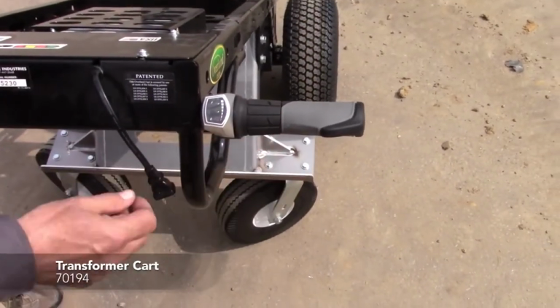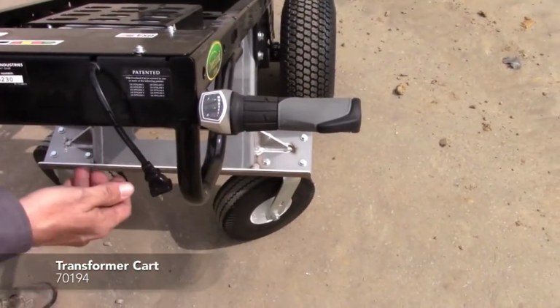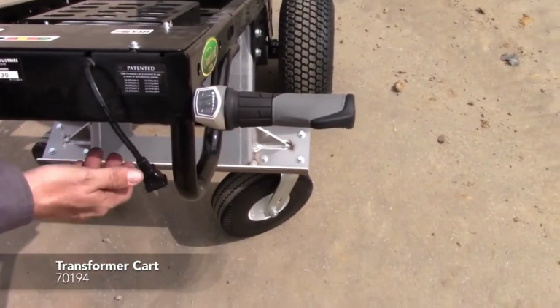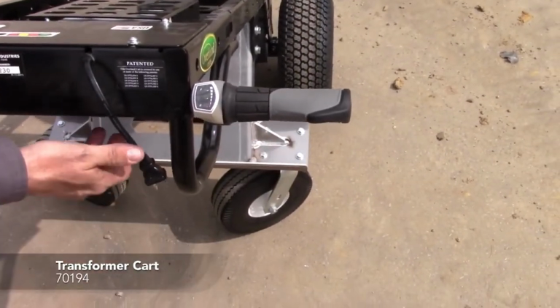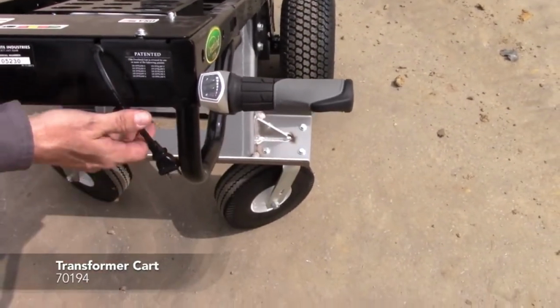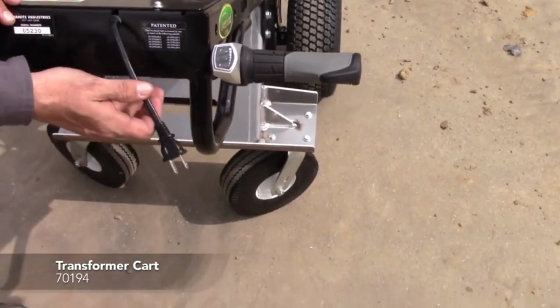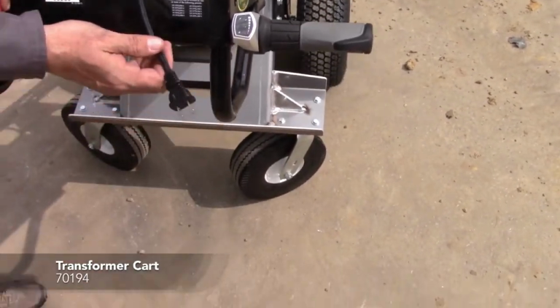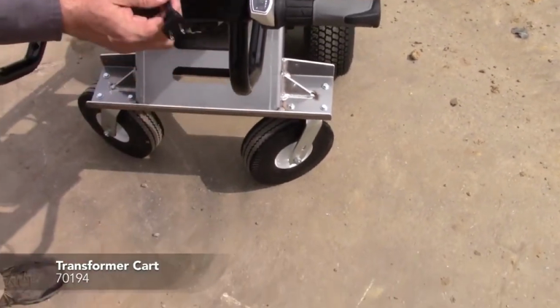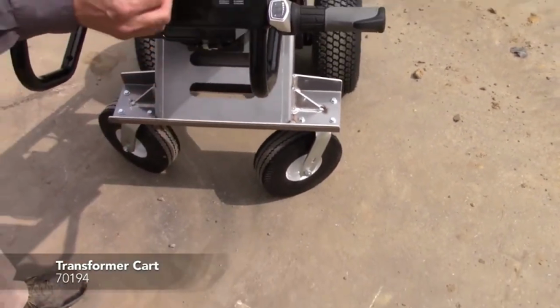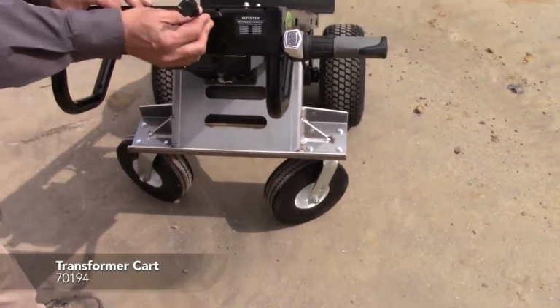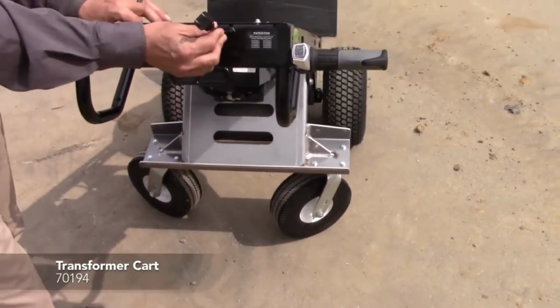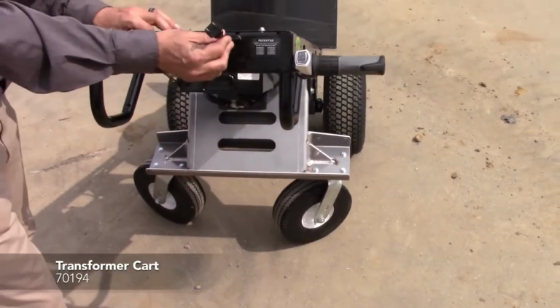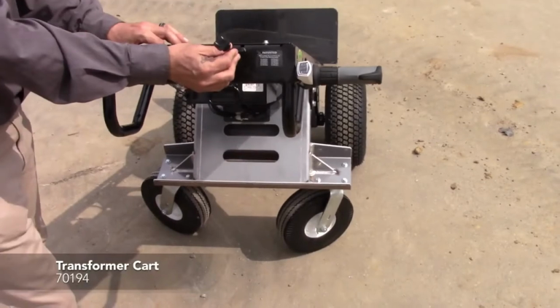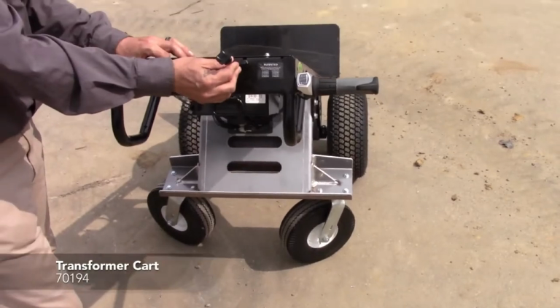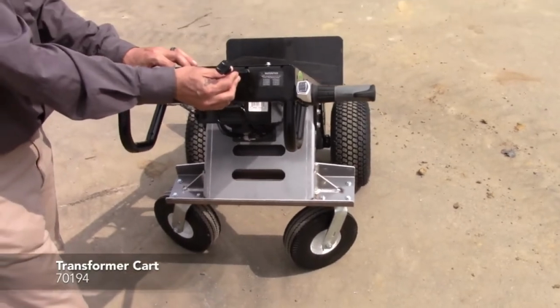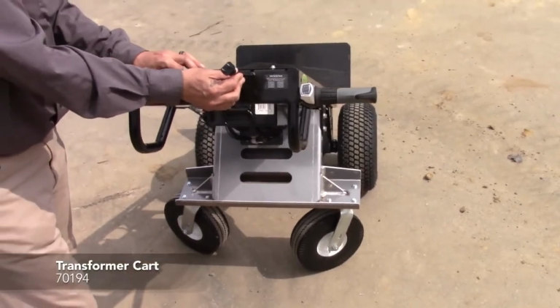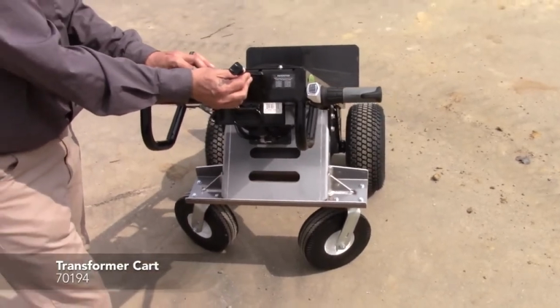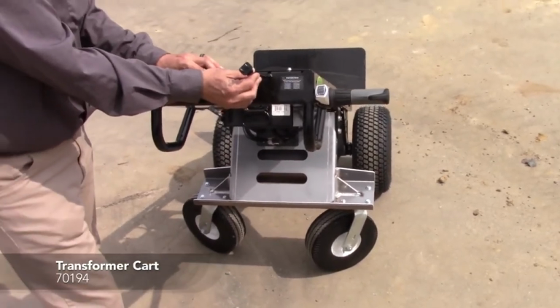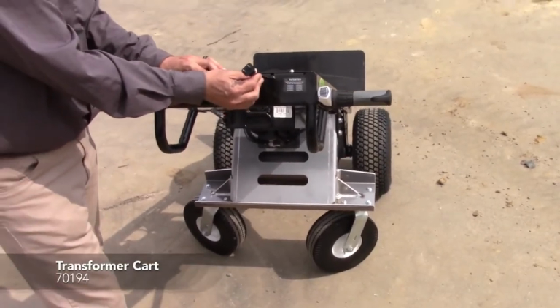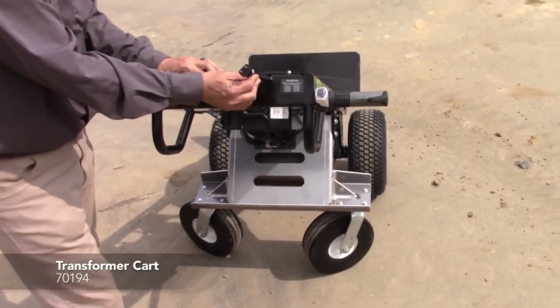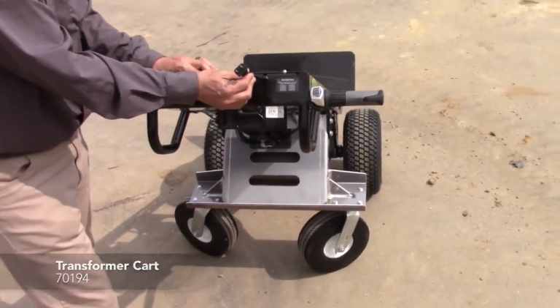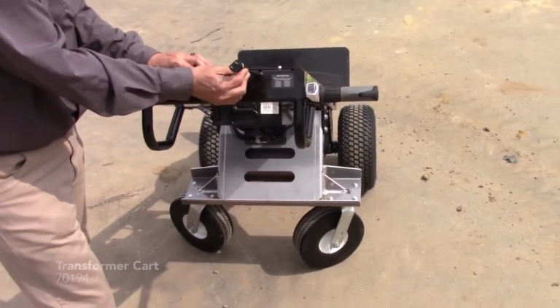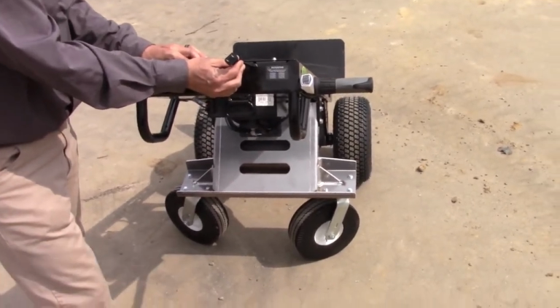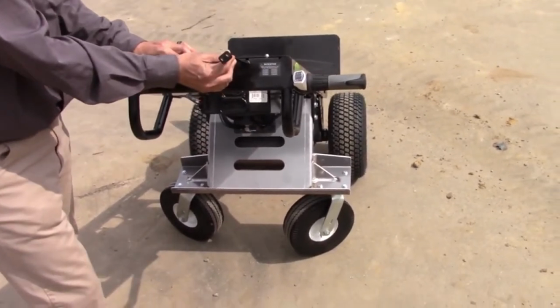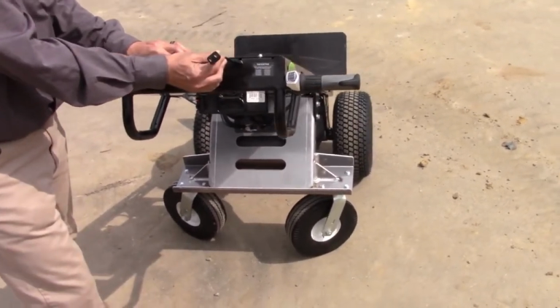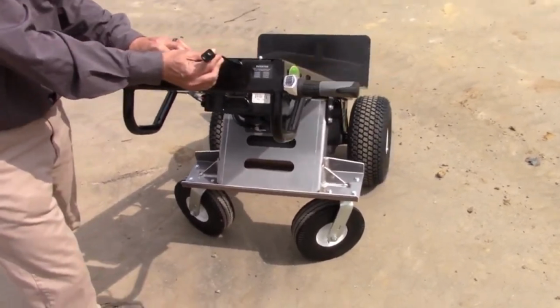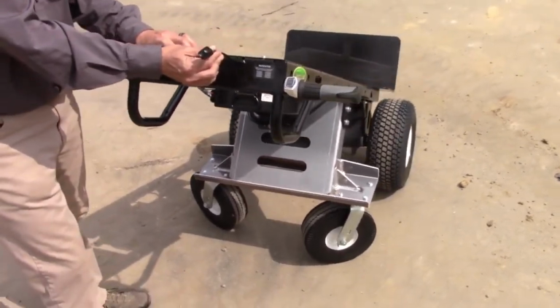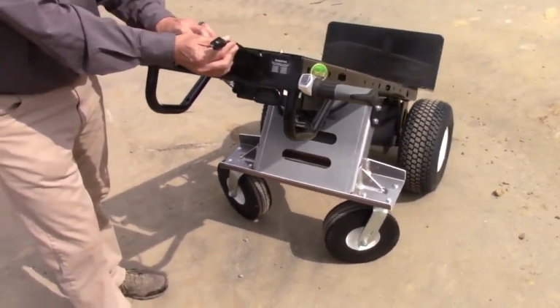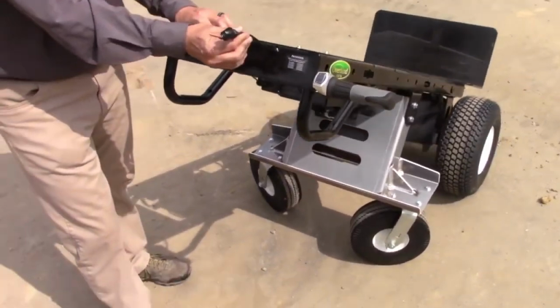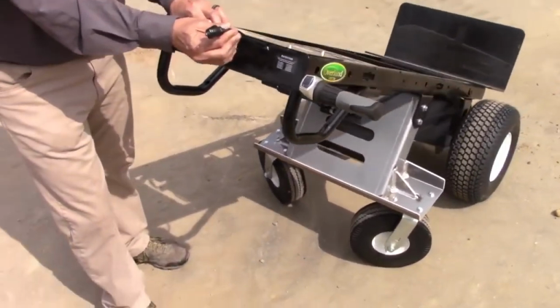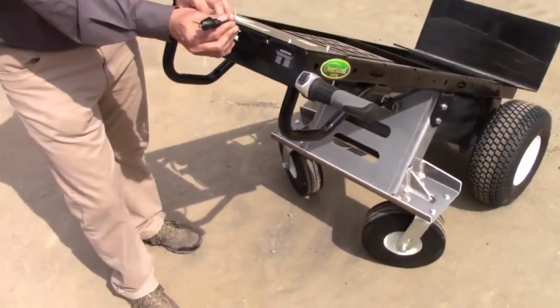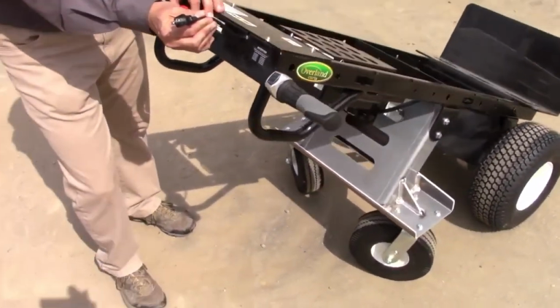It also has the built-in charger onto the unit. At the end of the day, take it over, charge it up — very easy.